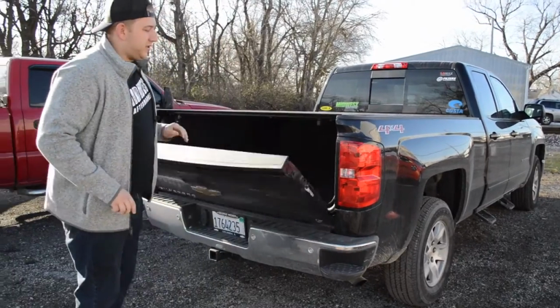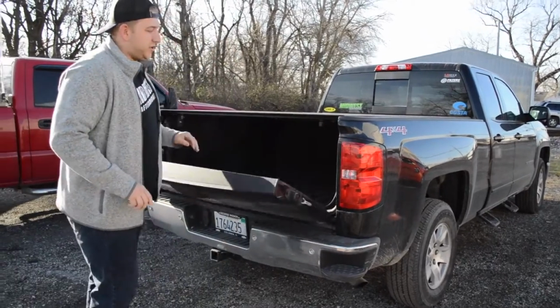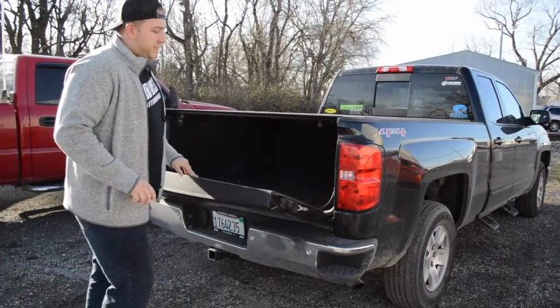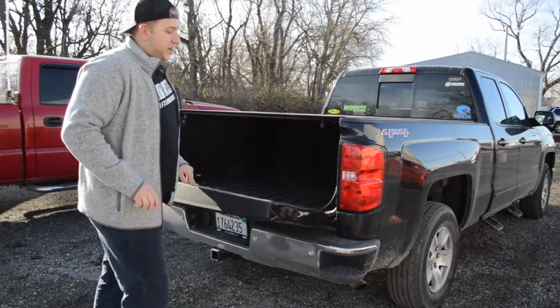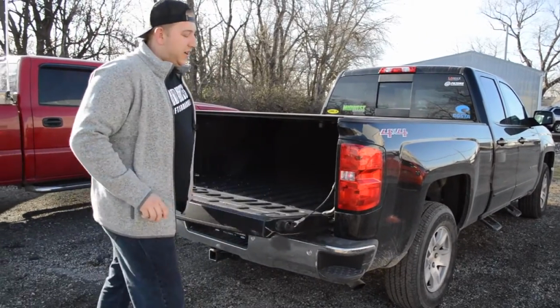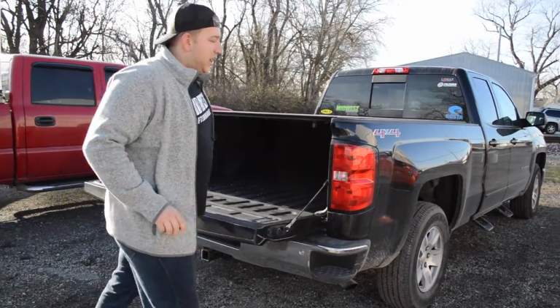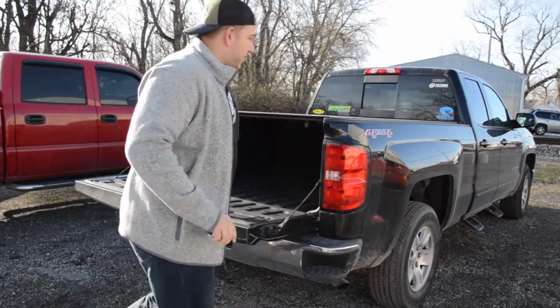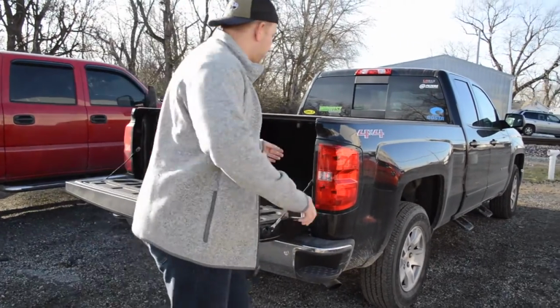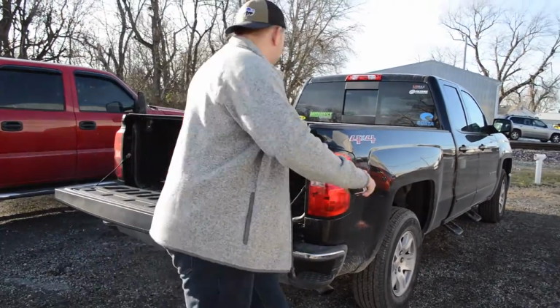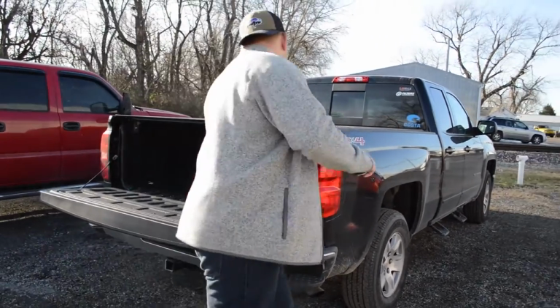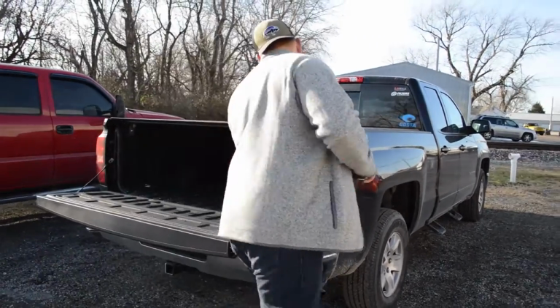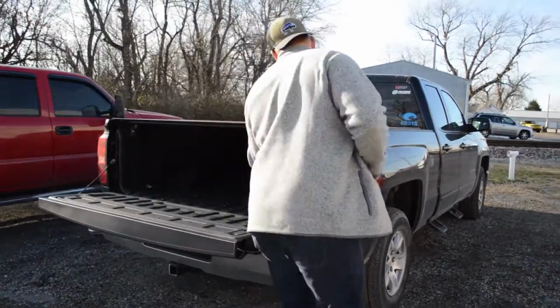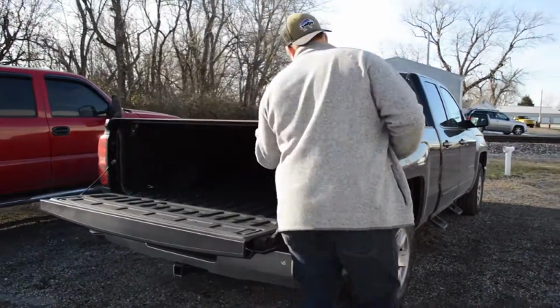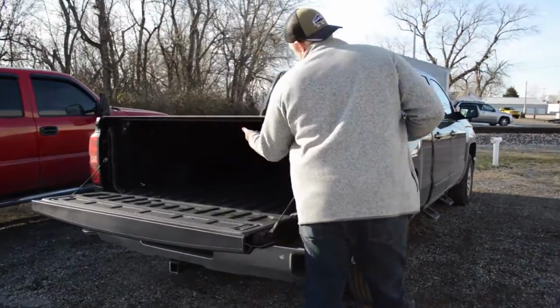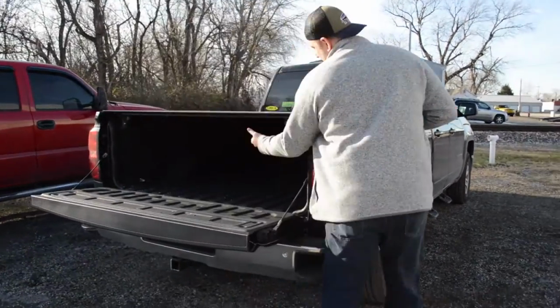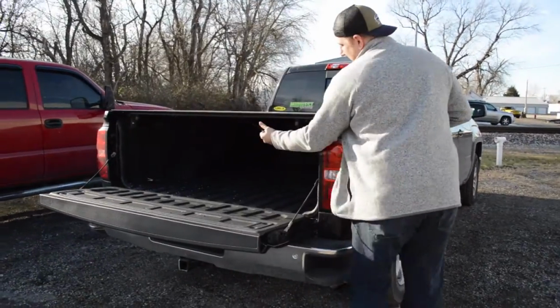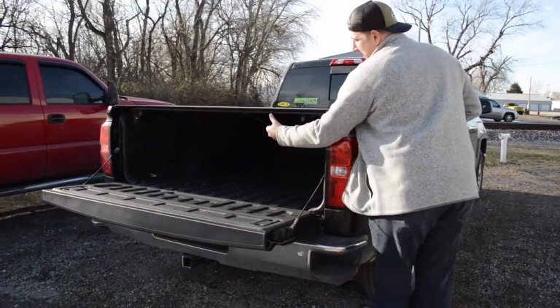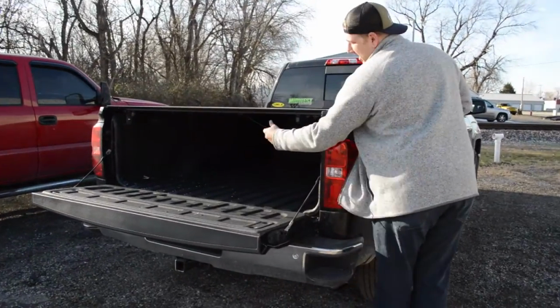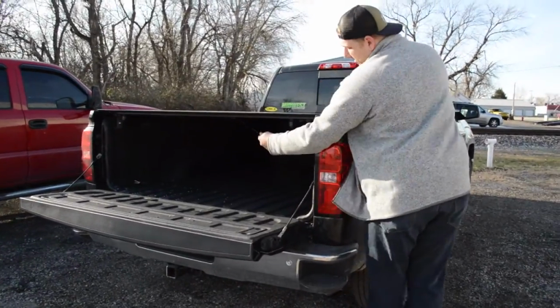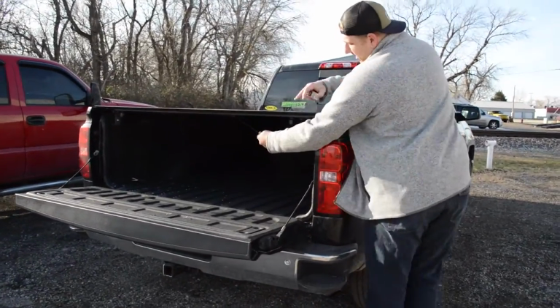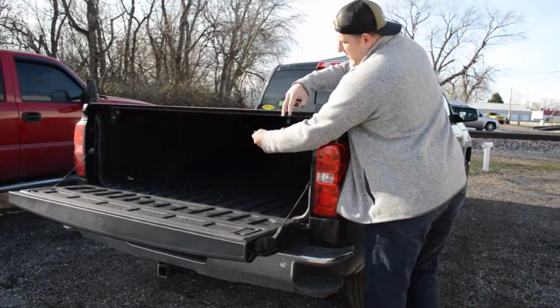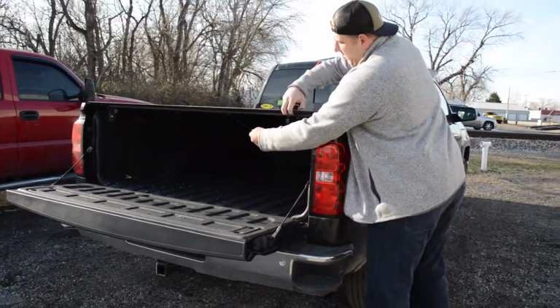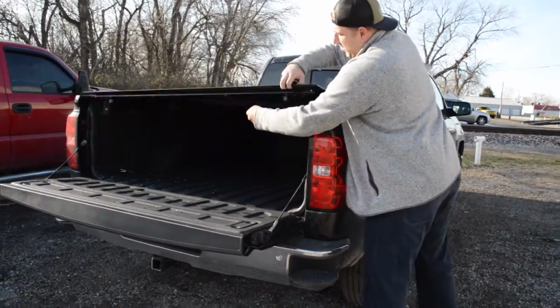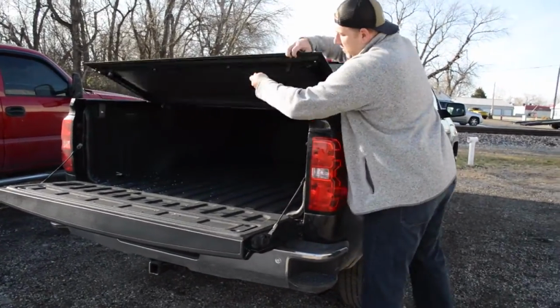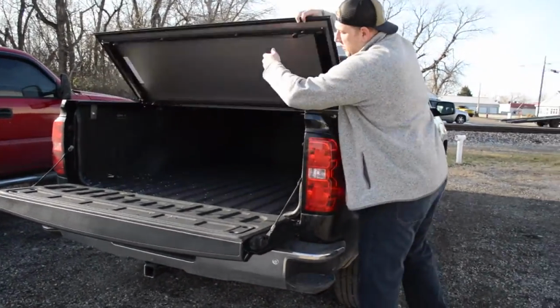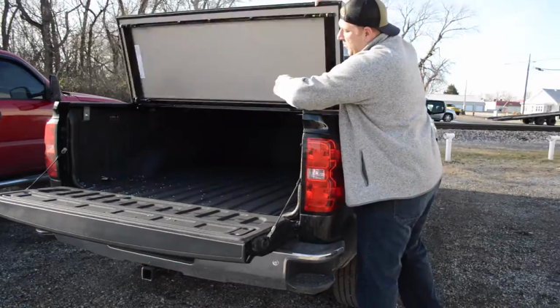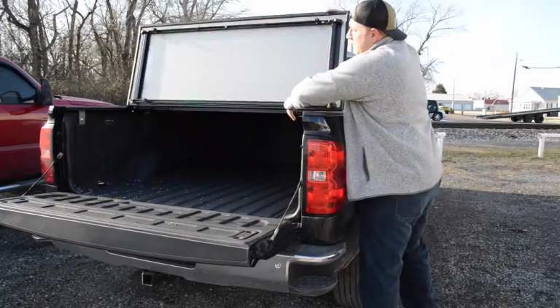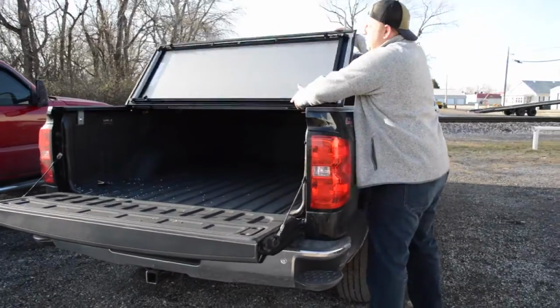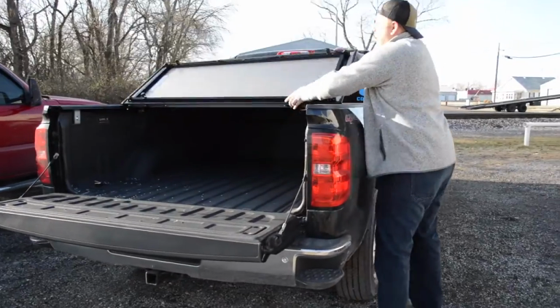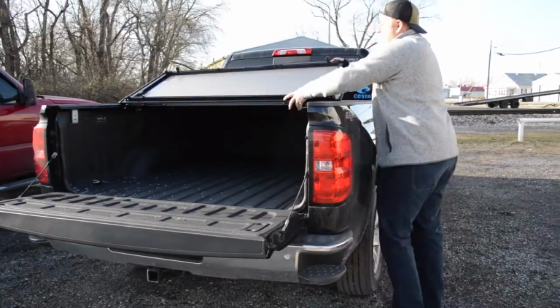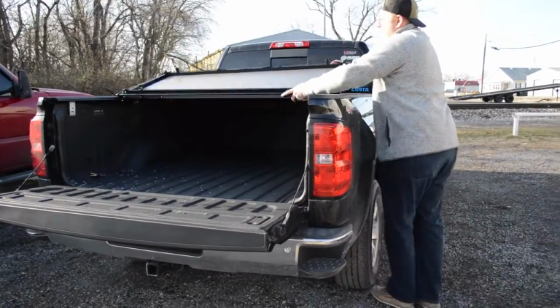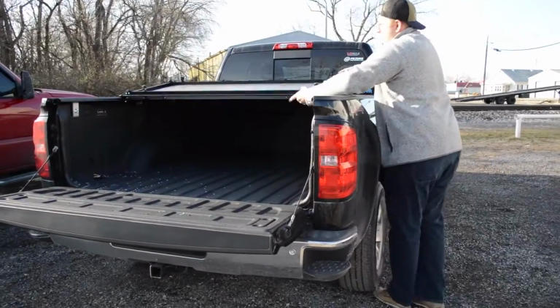Just drop your tailgate. I've already got a tonneau cover, so let me just fold this back for you.